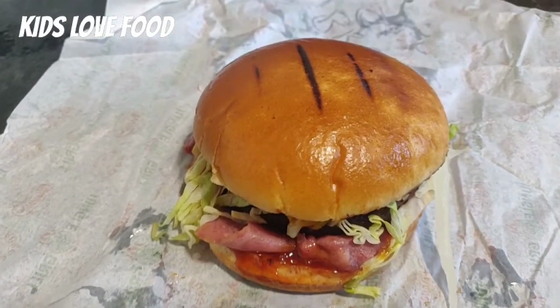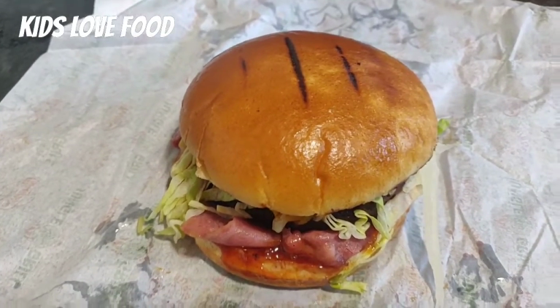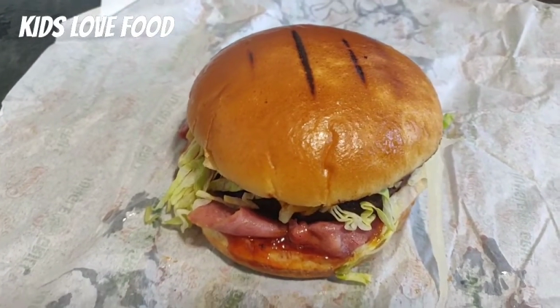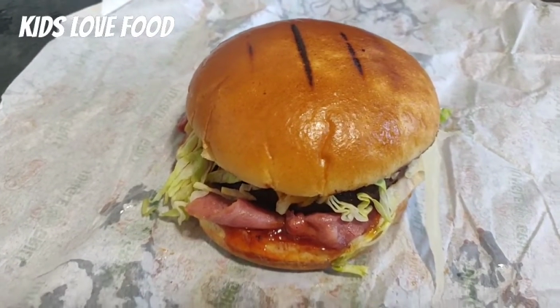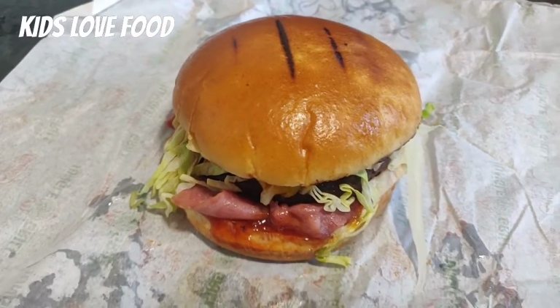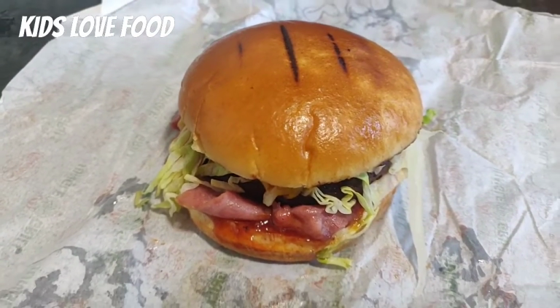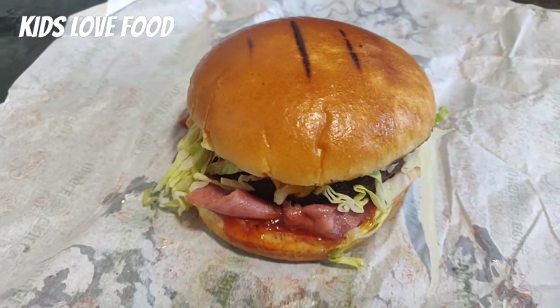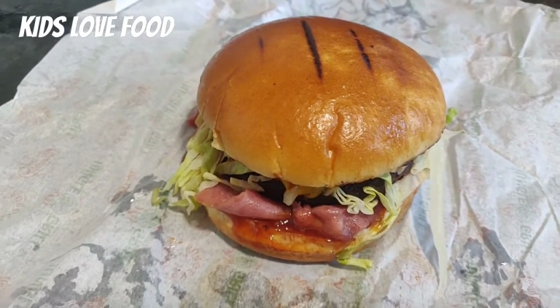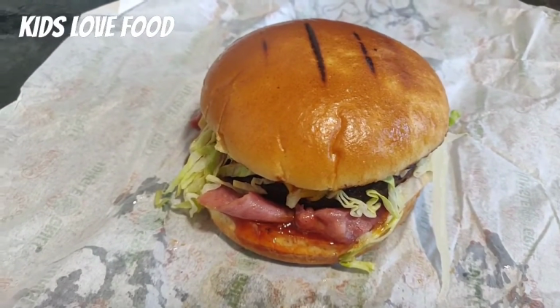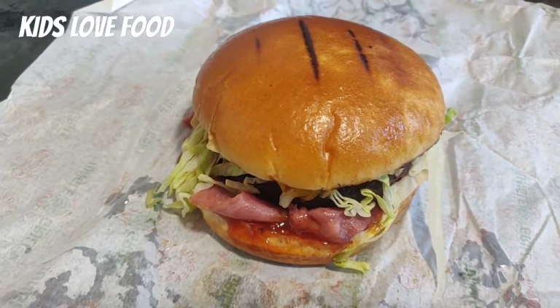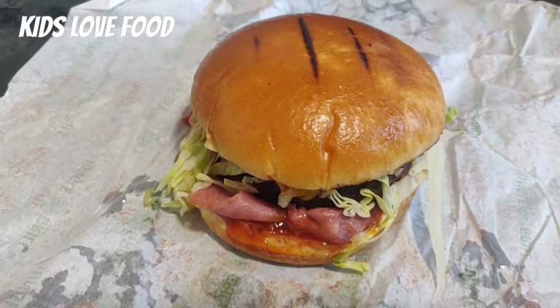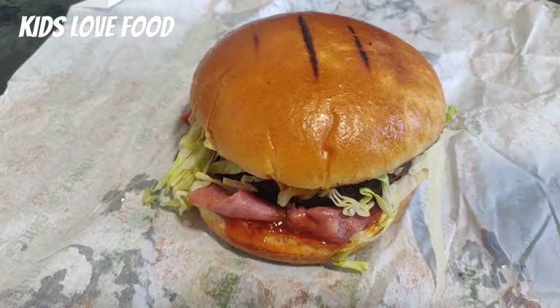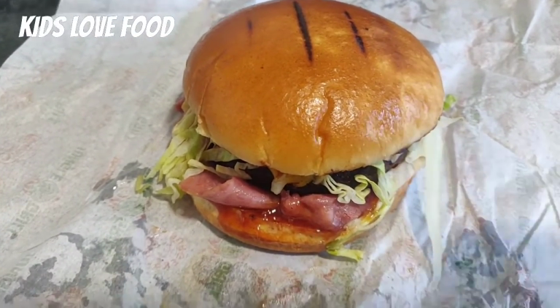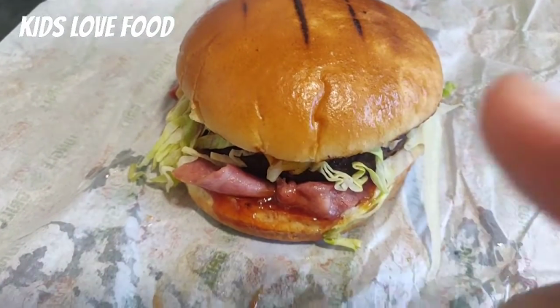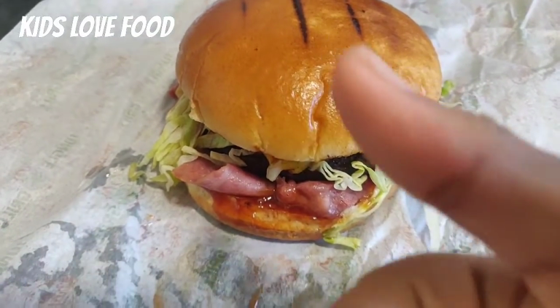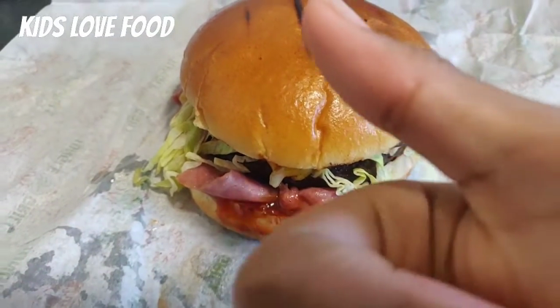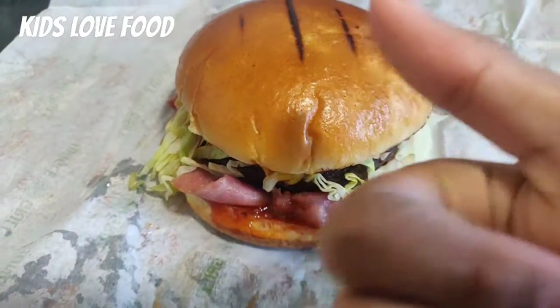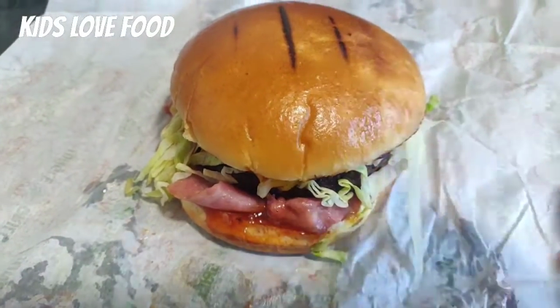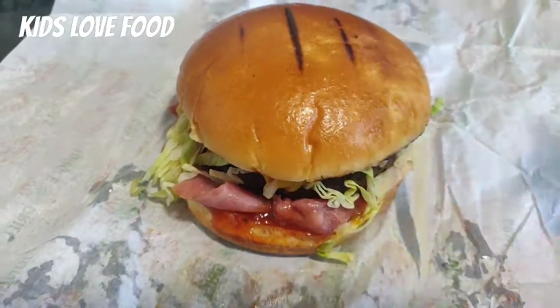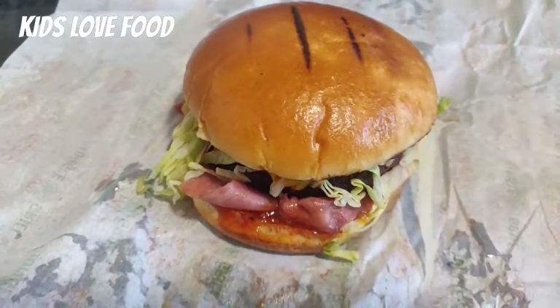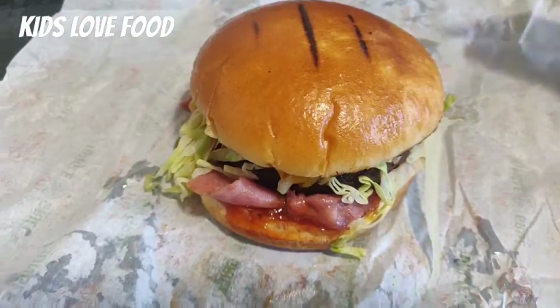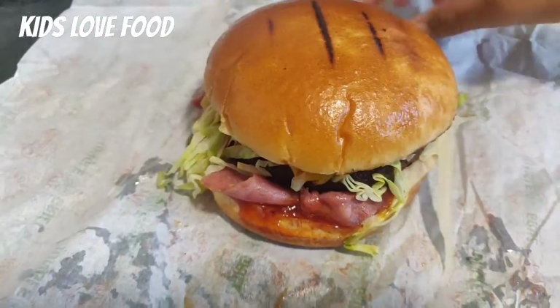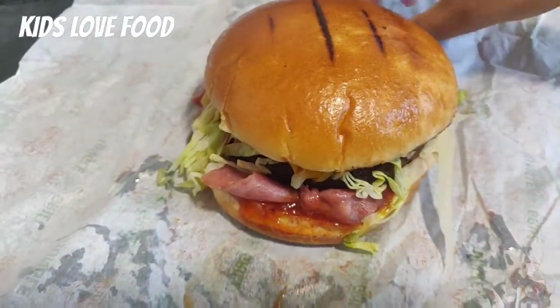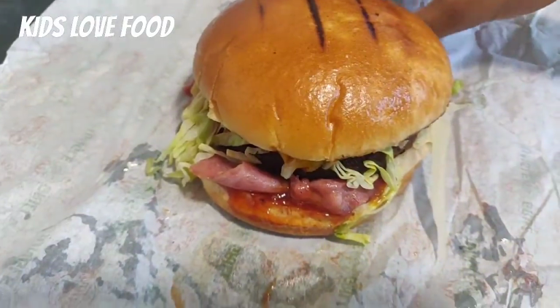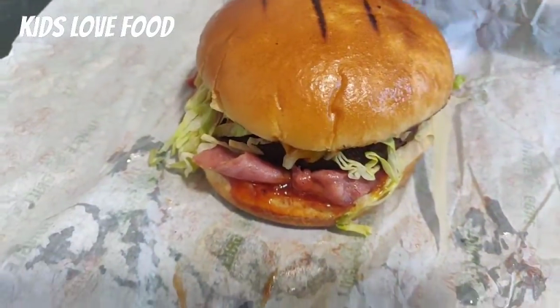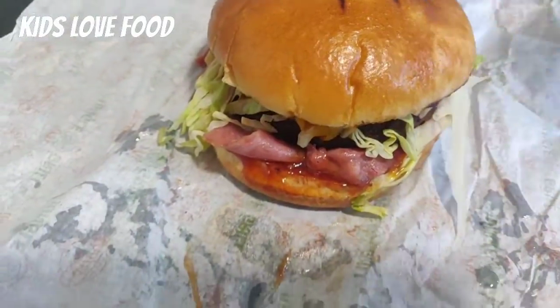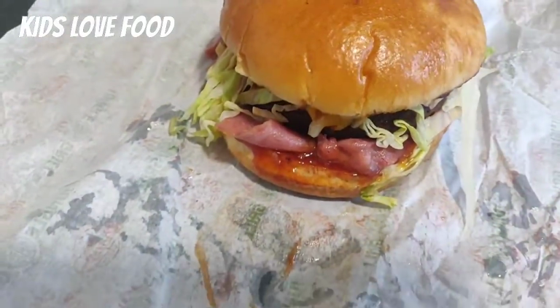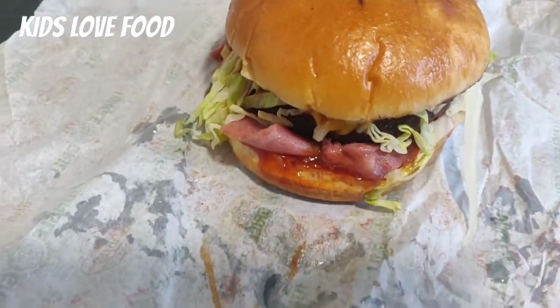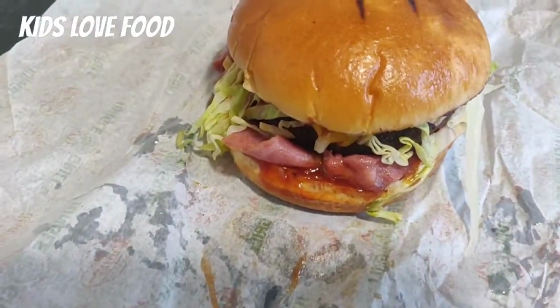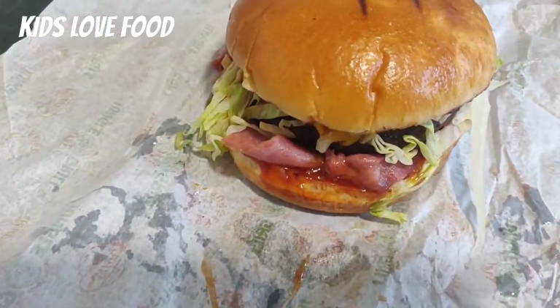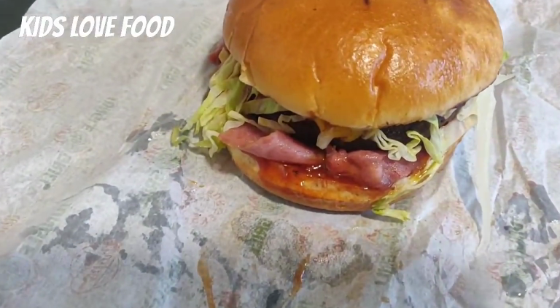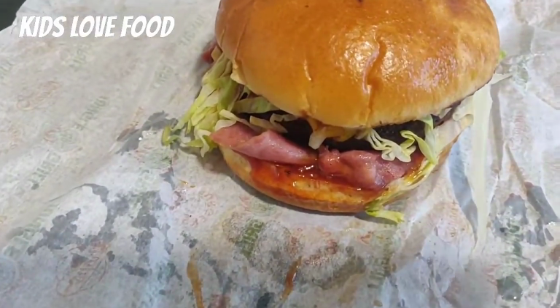So, anyway, bye guys. Have a good one. On the description down below, put a thumbs up, and bye. Kids love food.